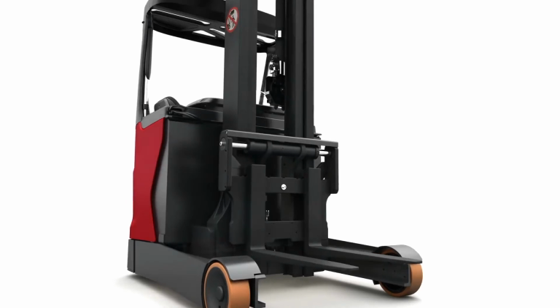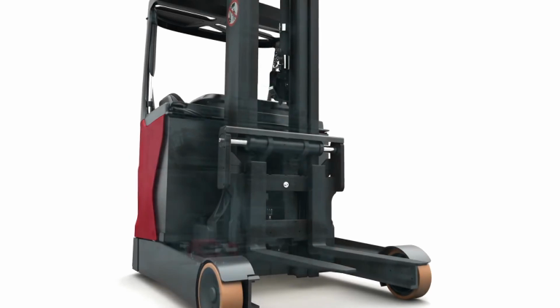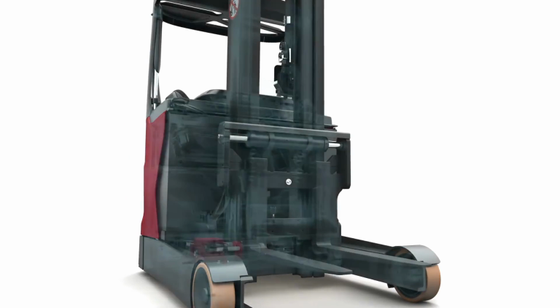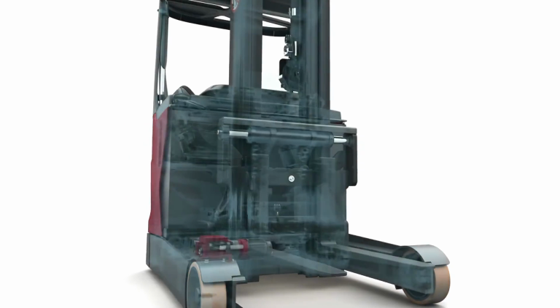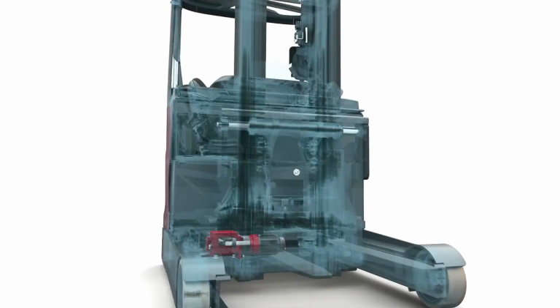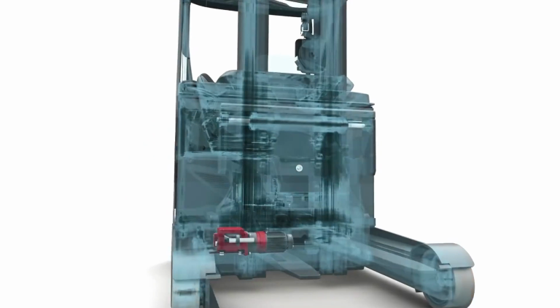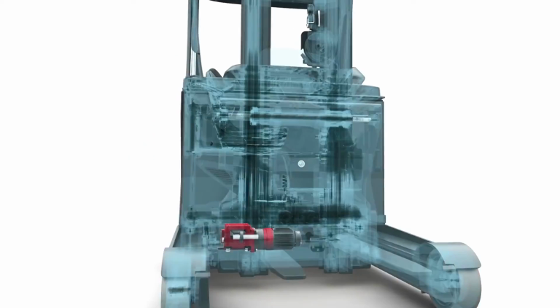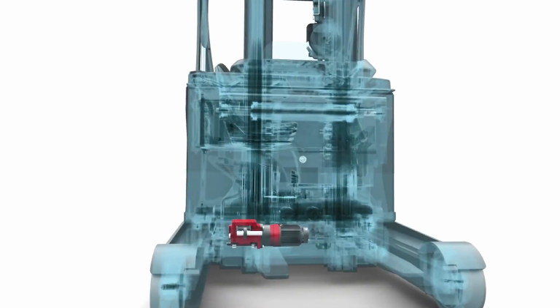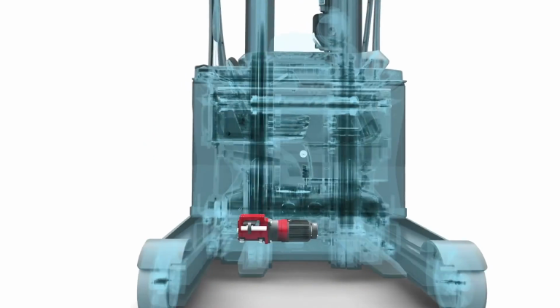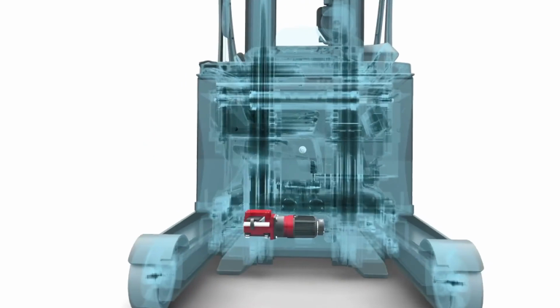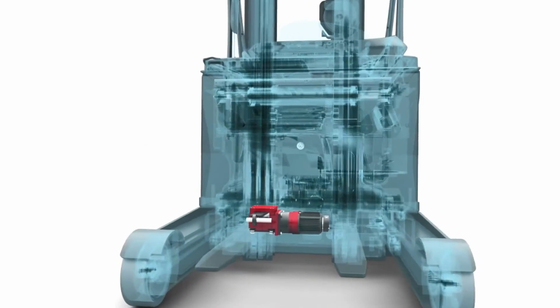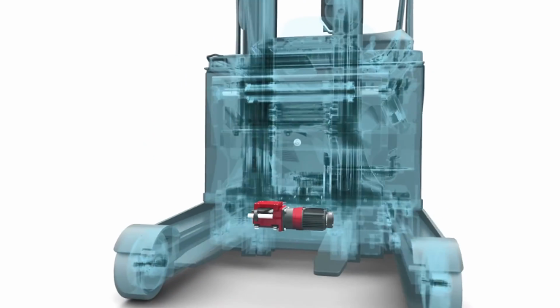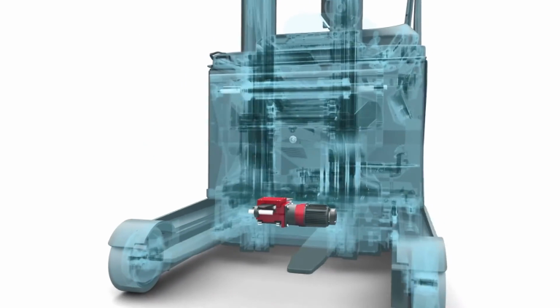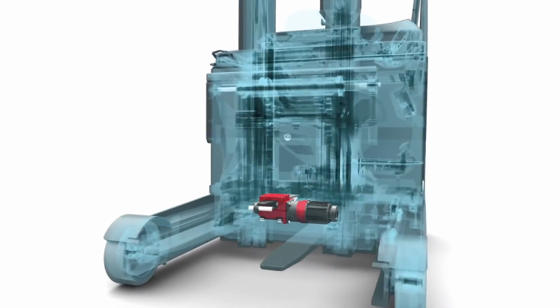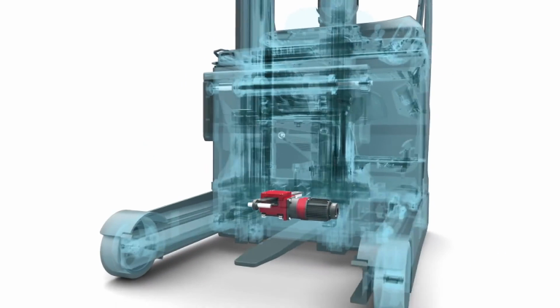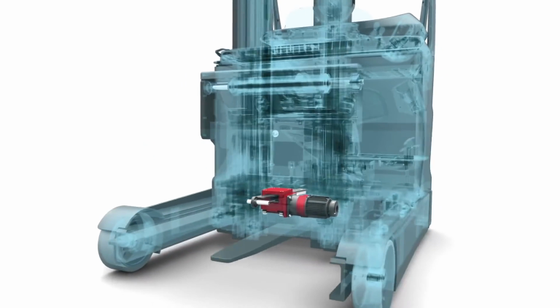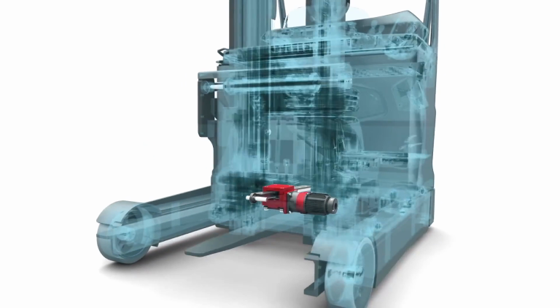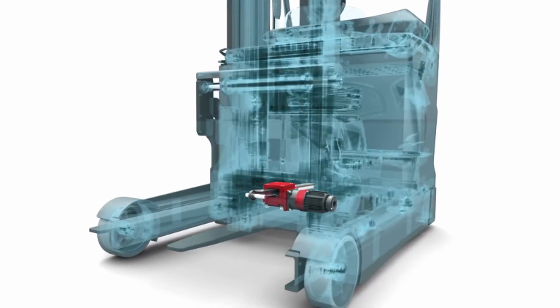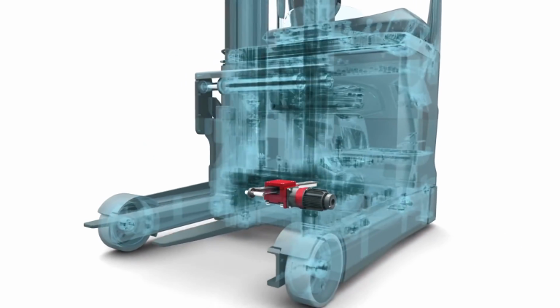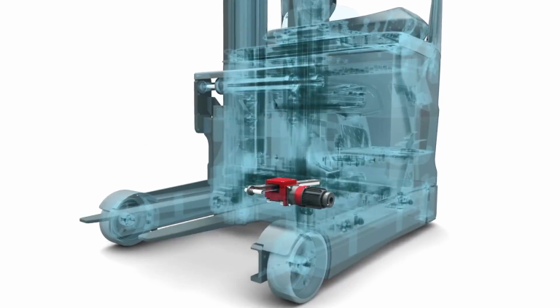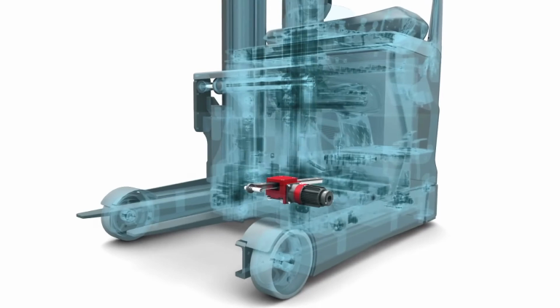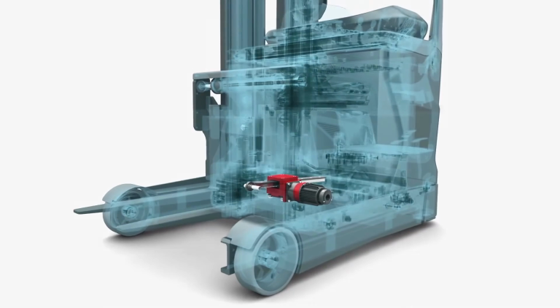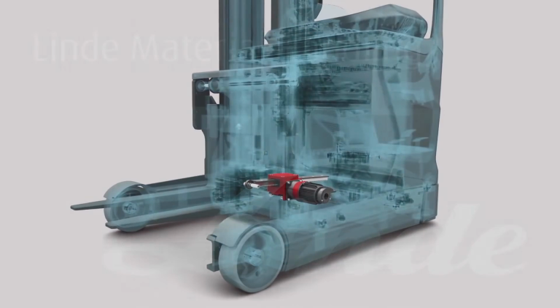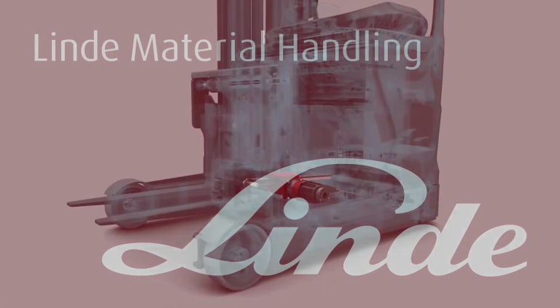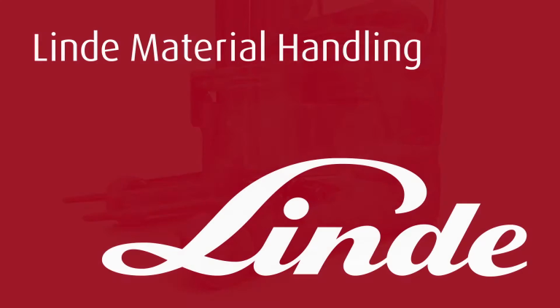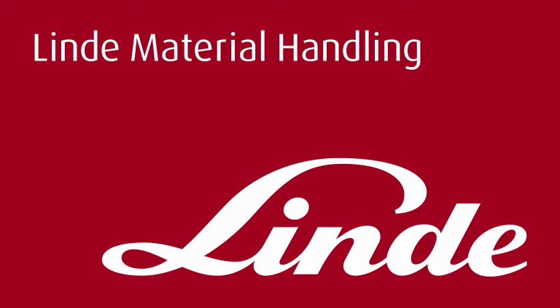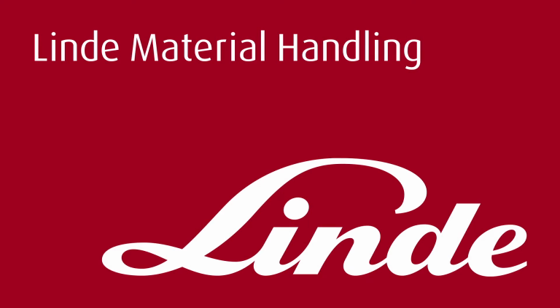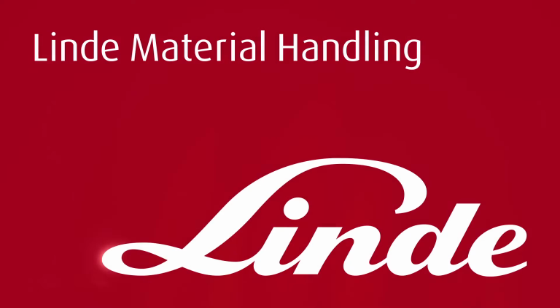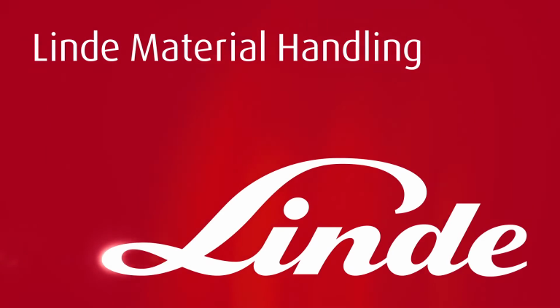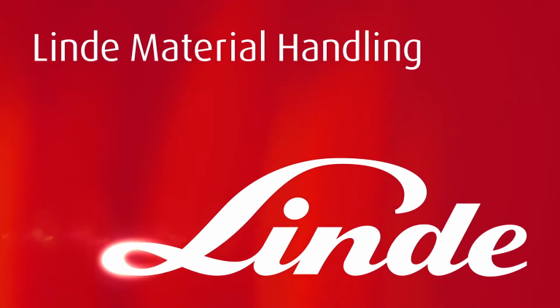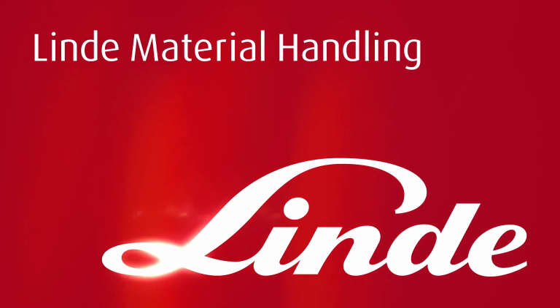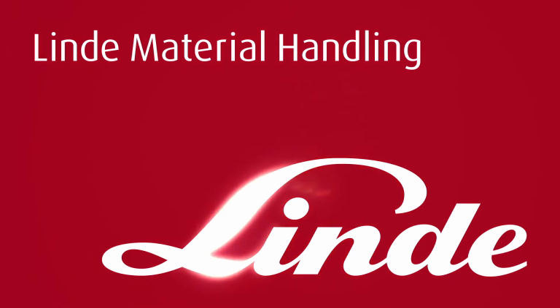Perfect material handling in motion, by Lindy.